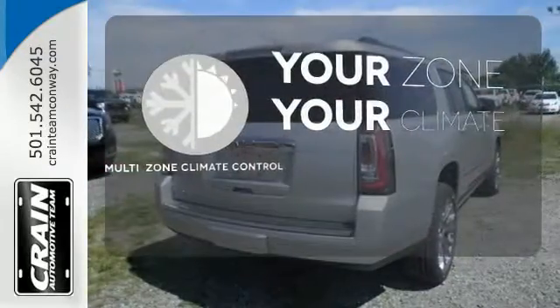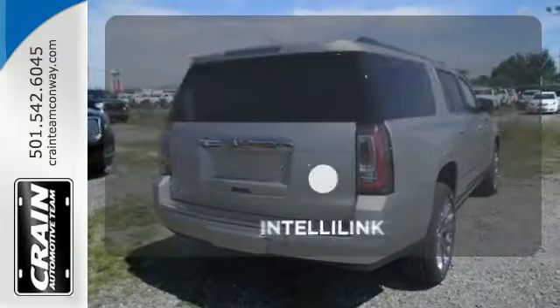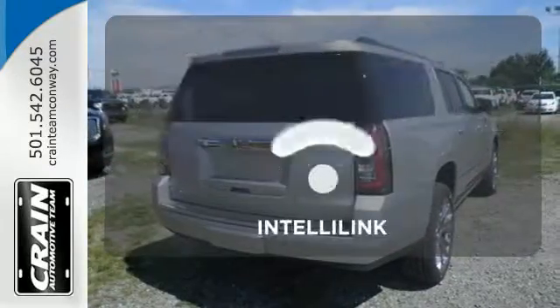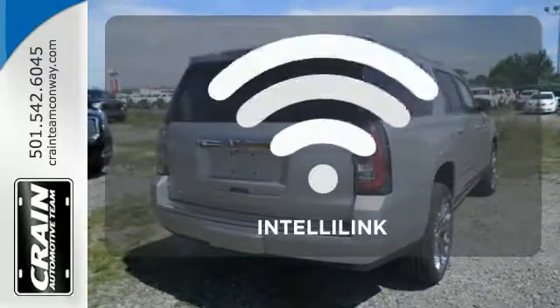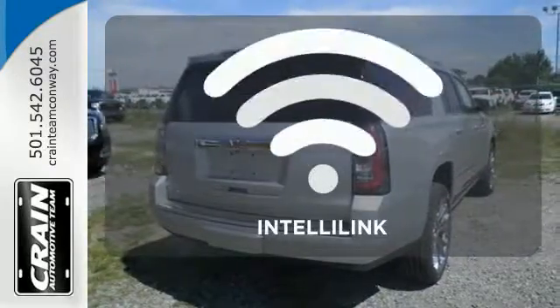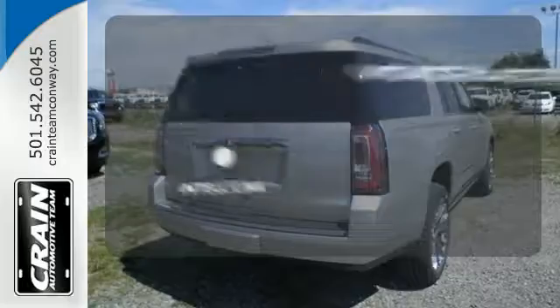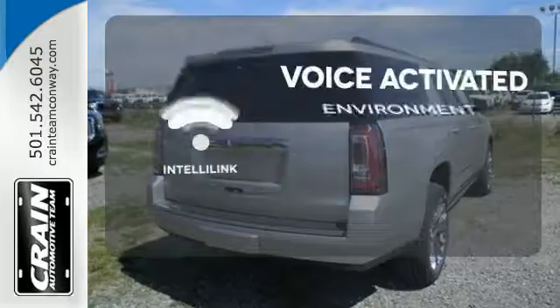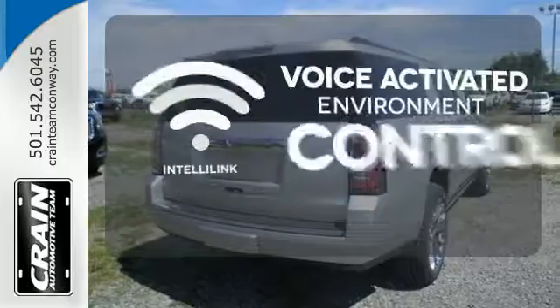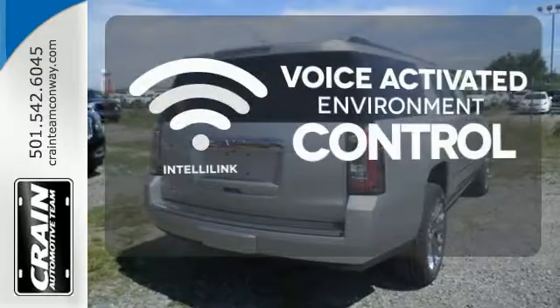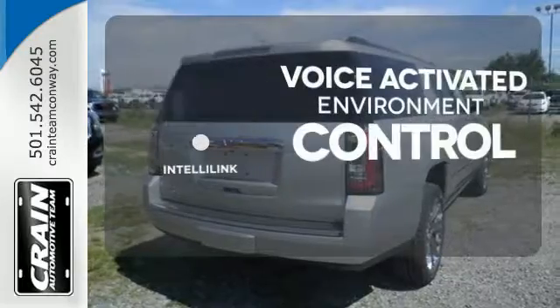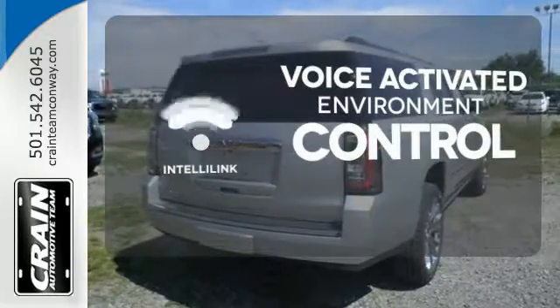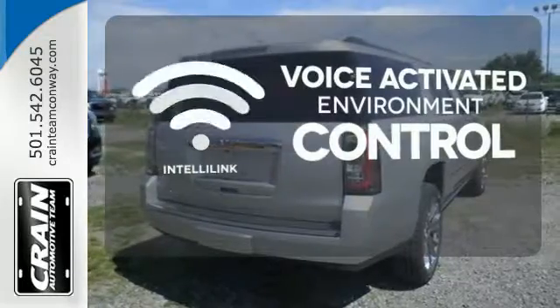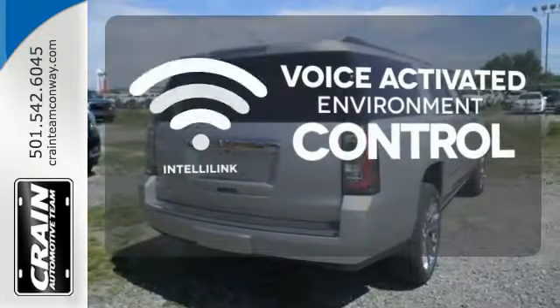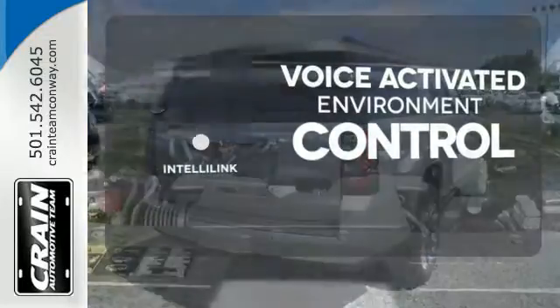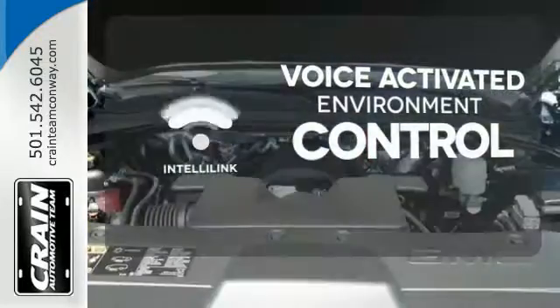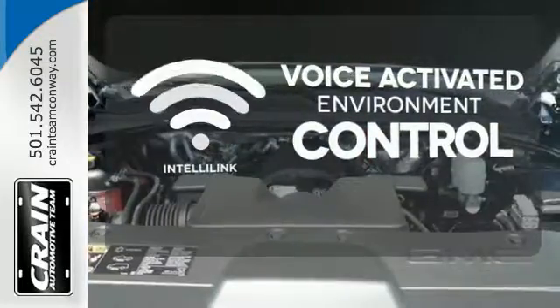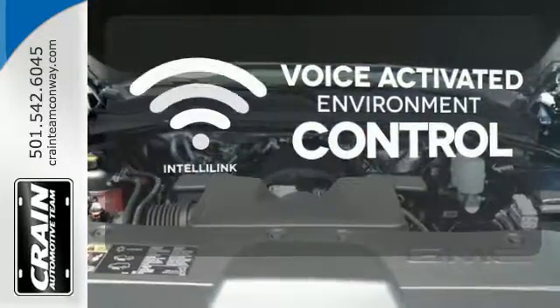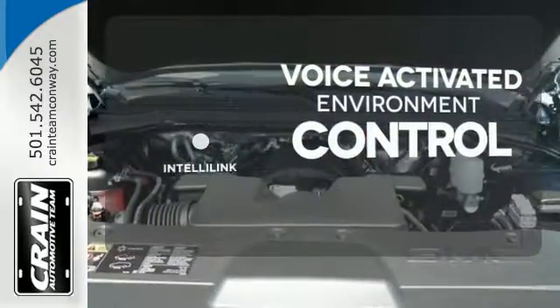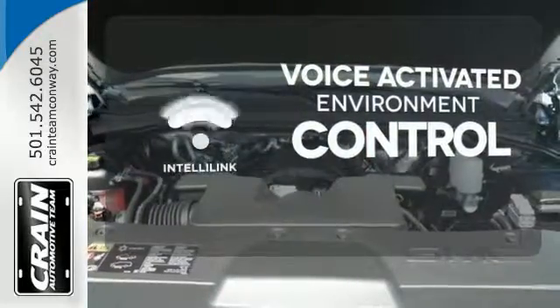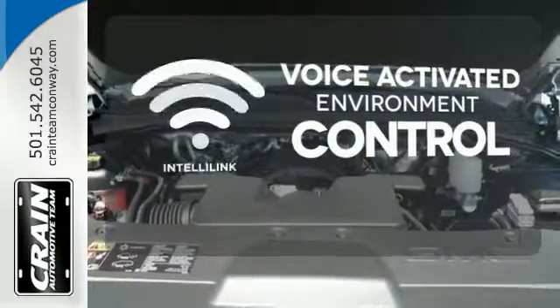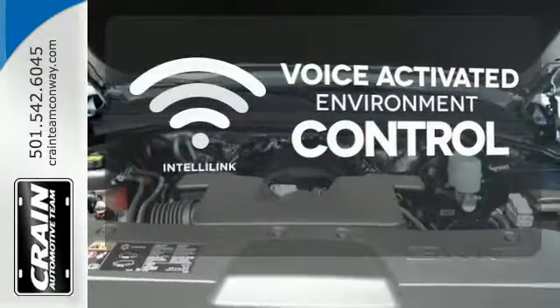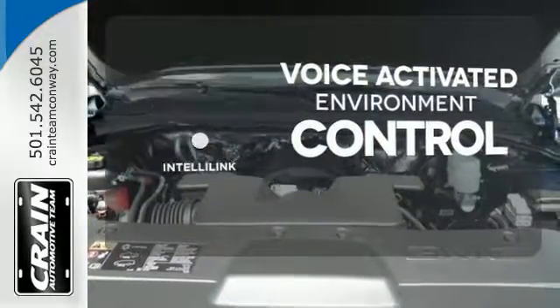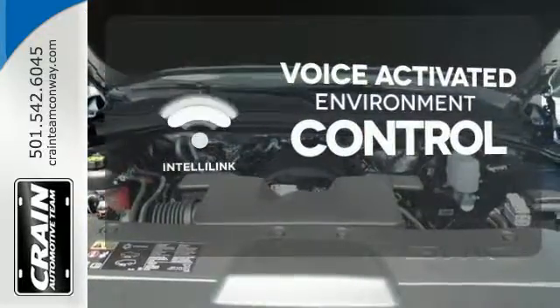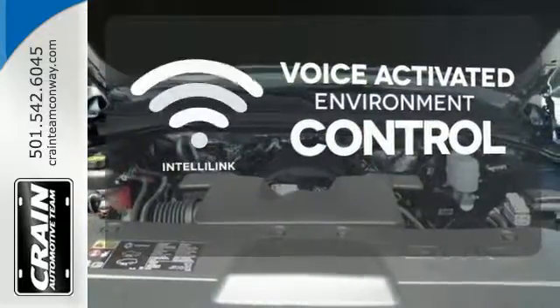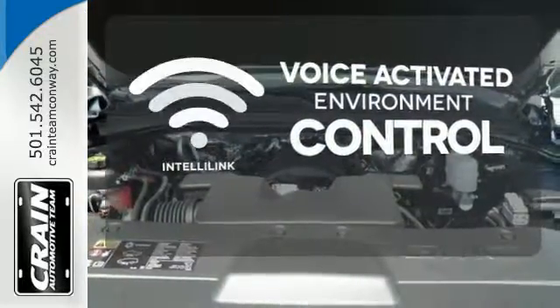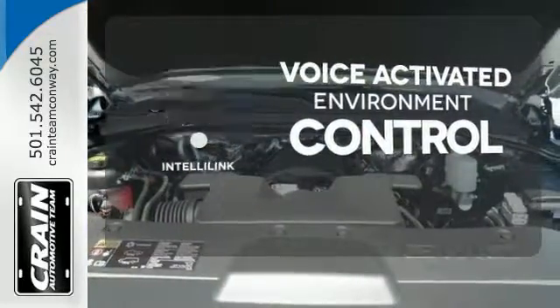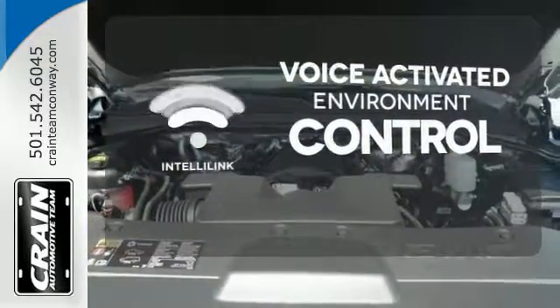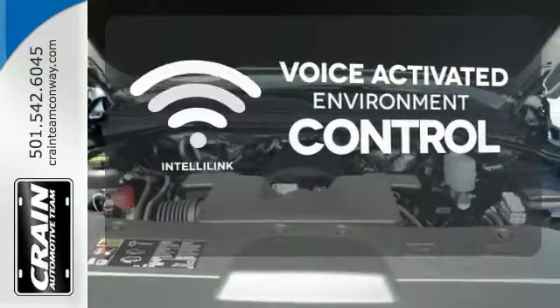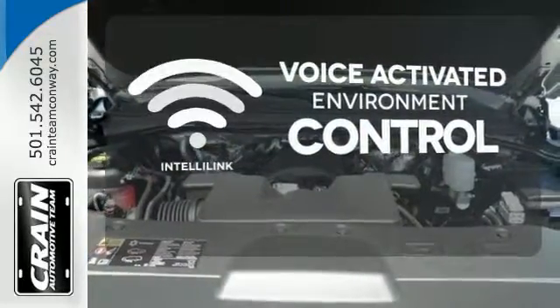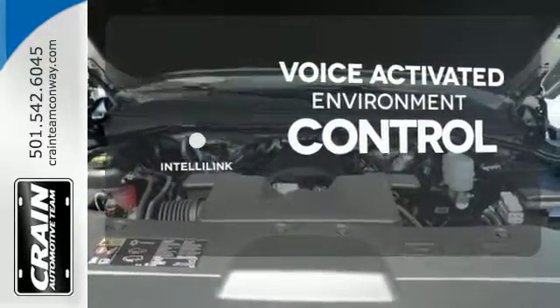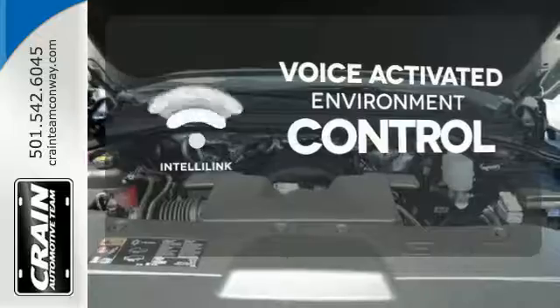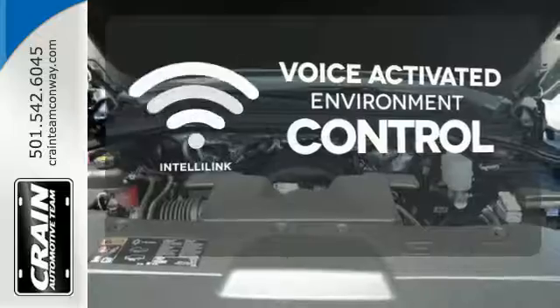The IntelliLink system allows you to control your music, hands-free calling, and so much more with just the sound of your voice.